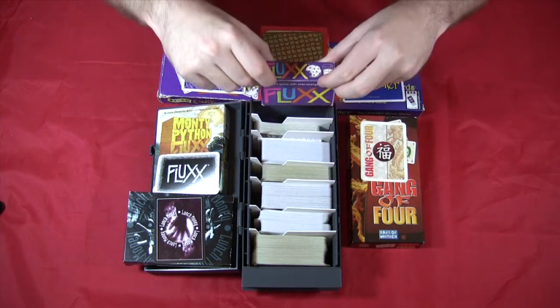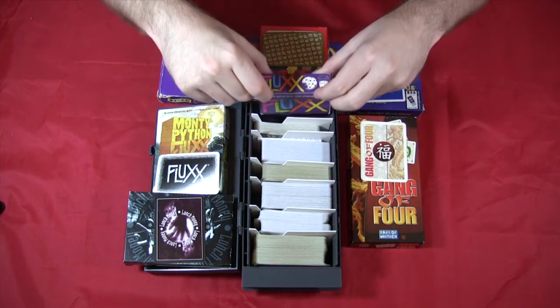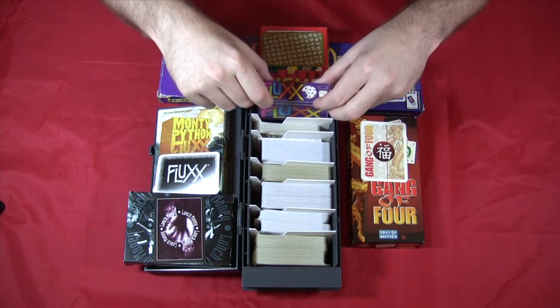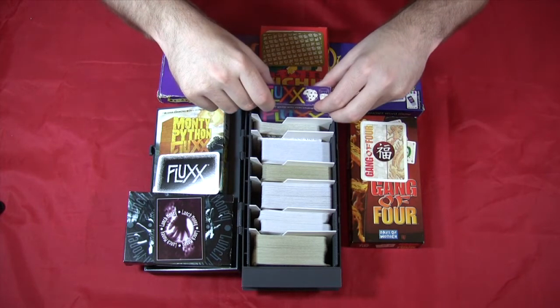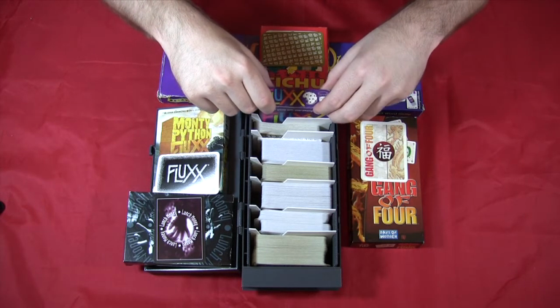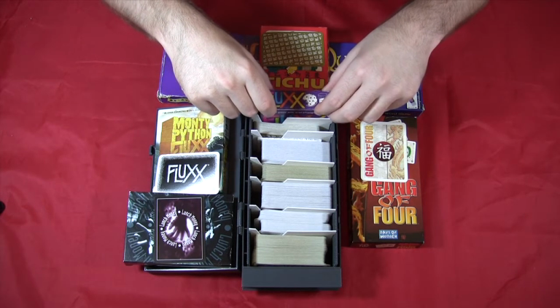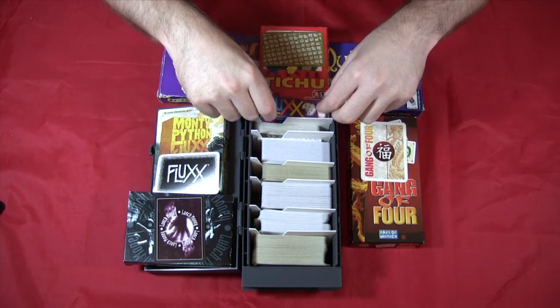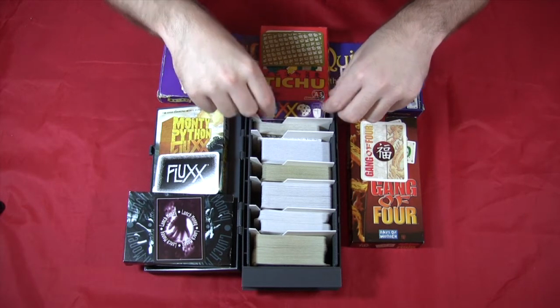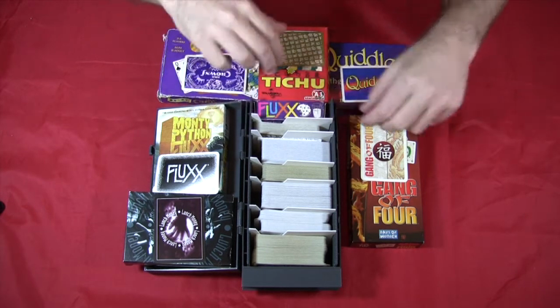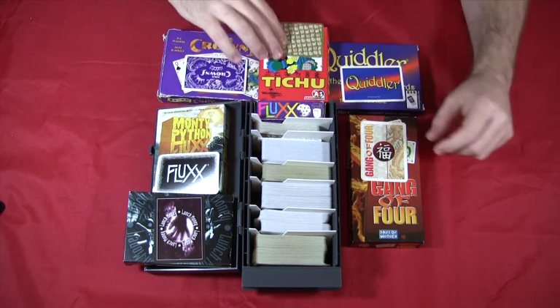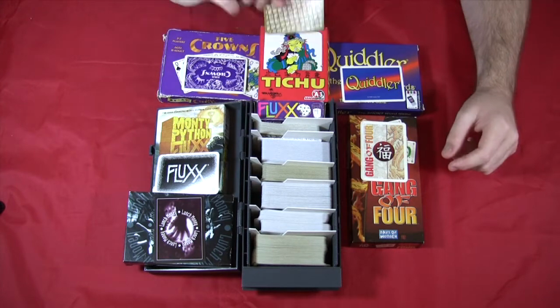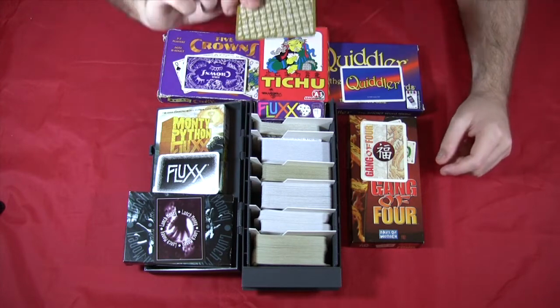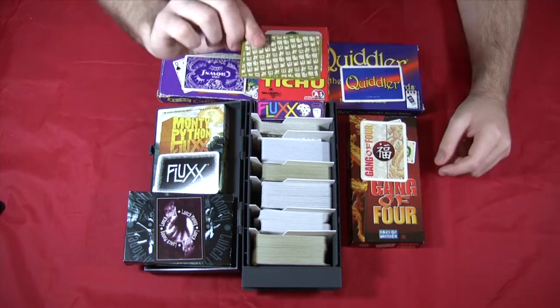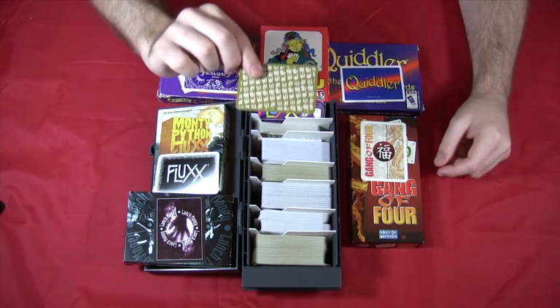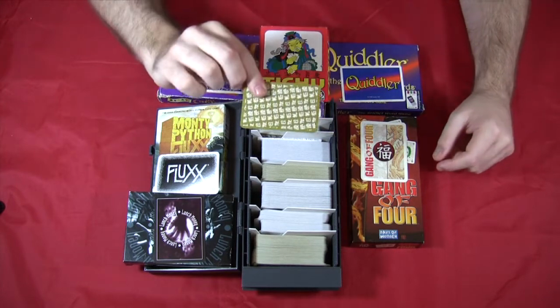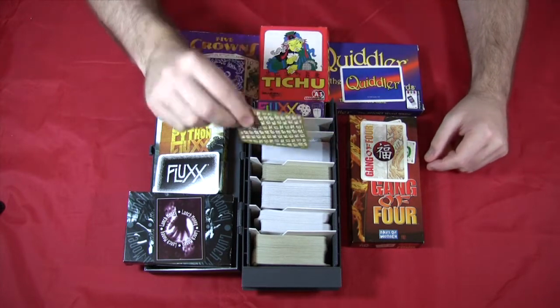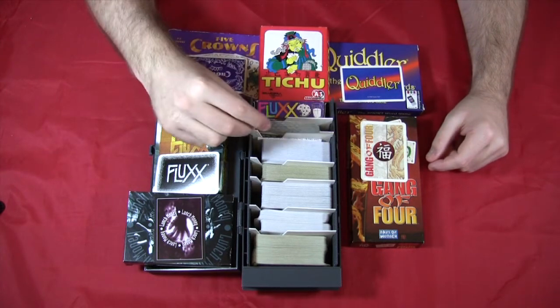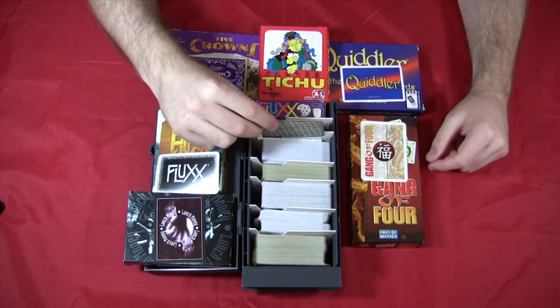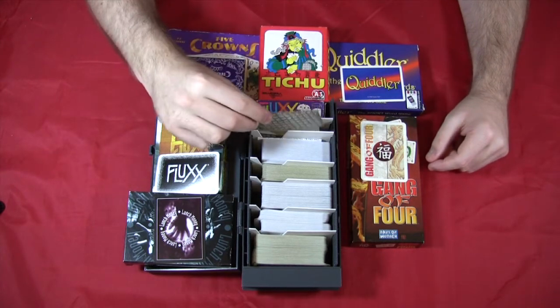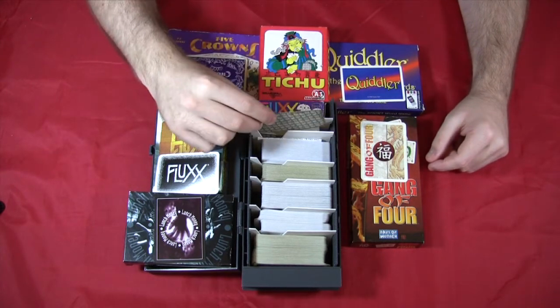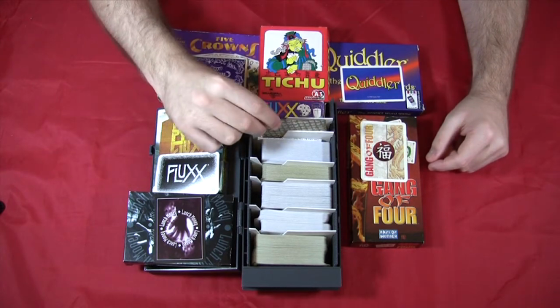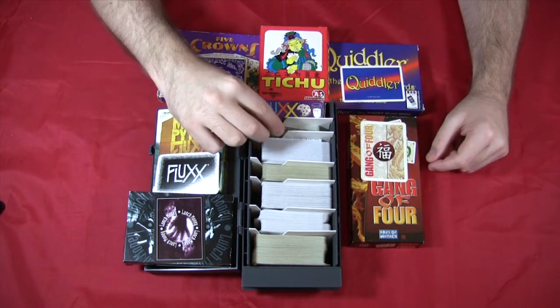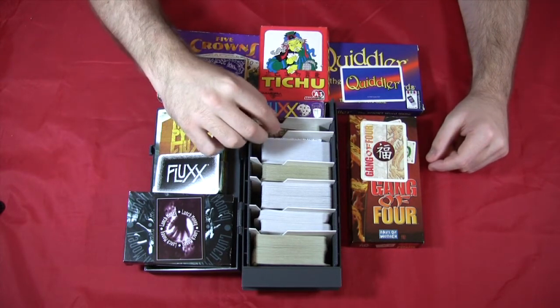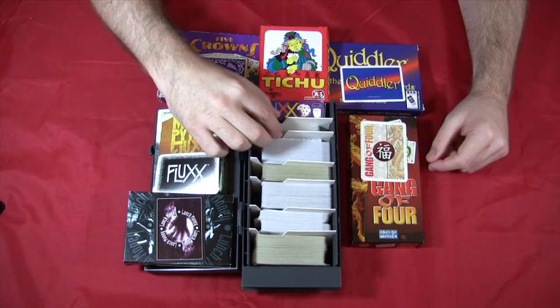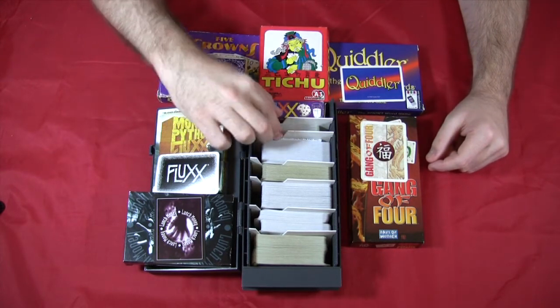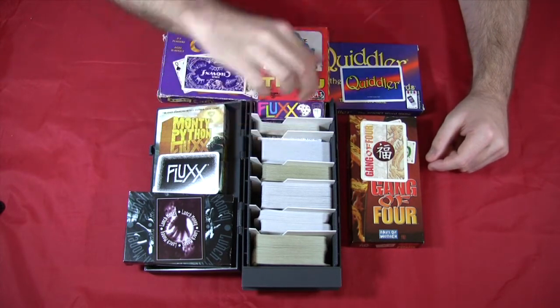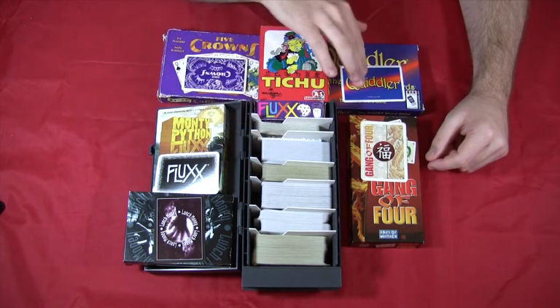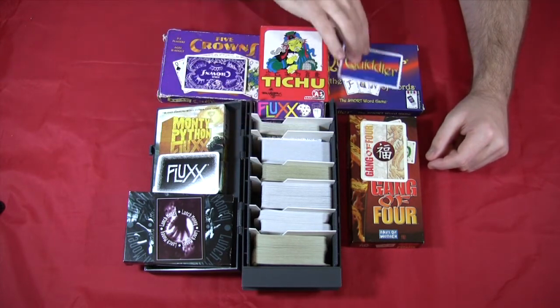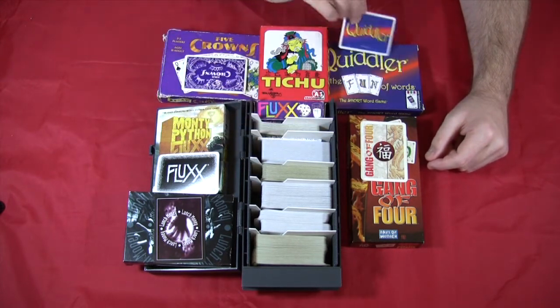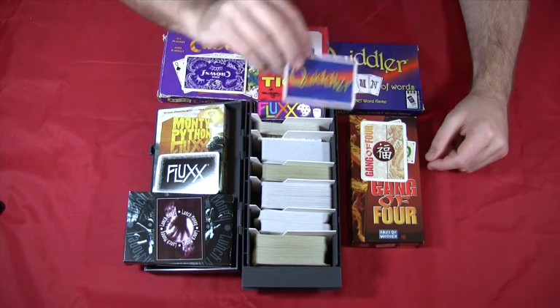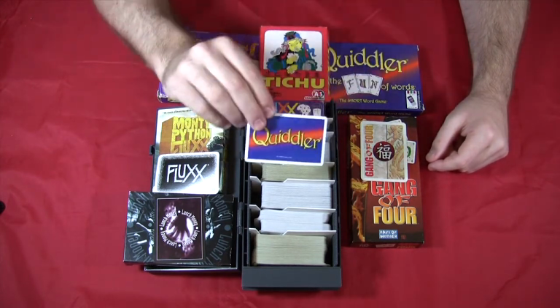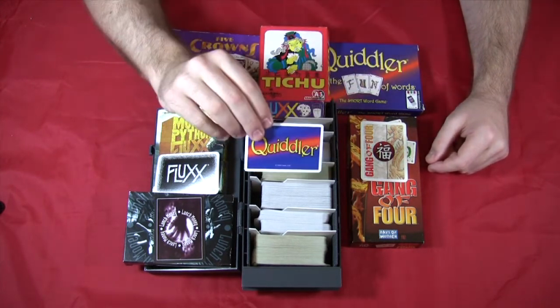Next we're going to move over to one of my absolute favorite games of all time, and we have Quiddler.